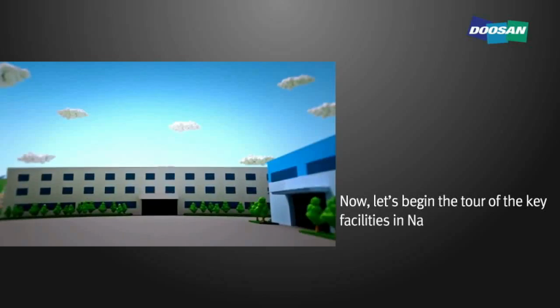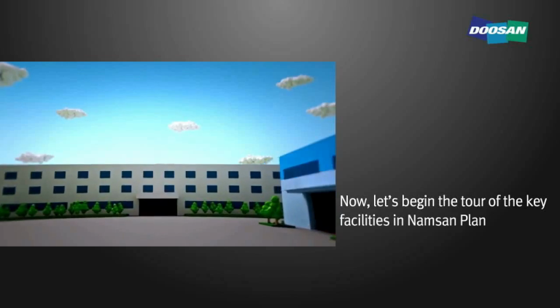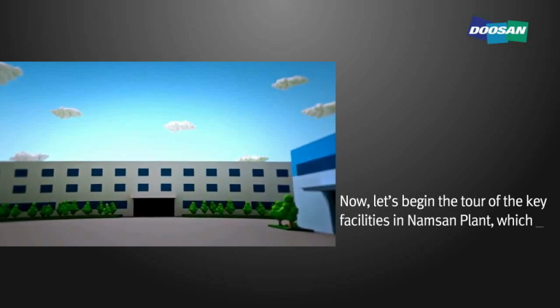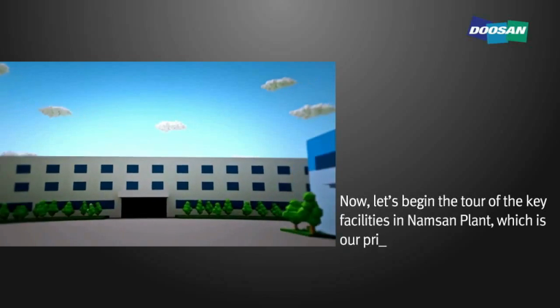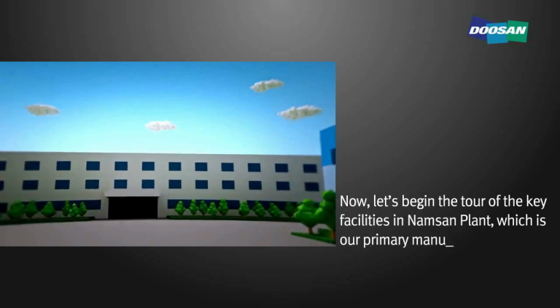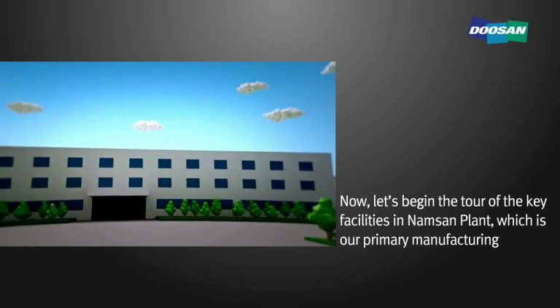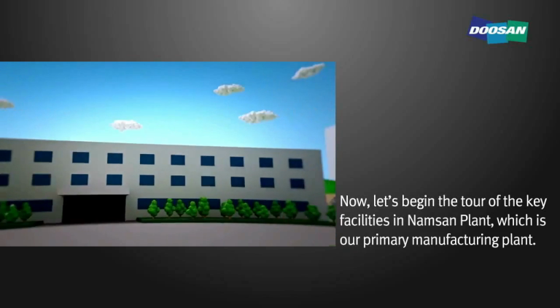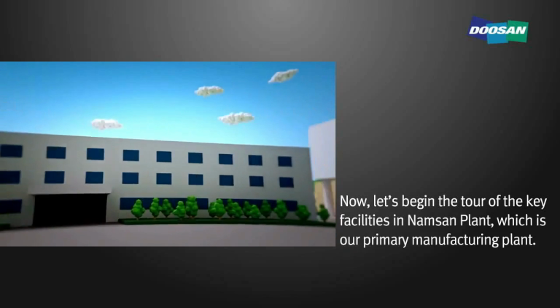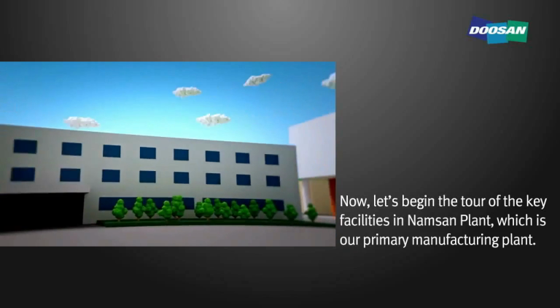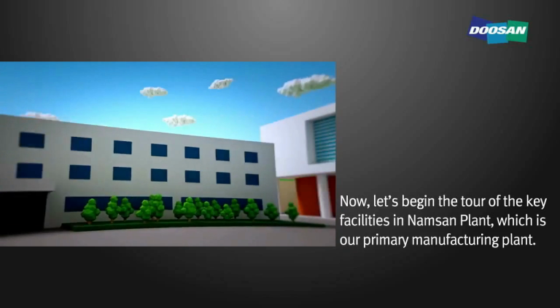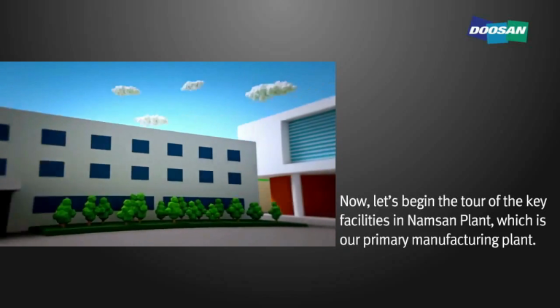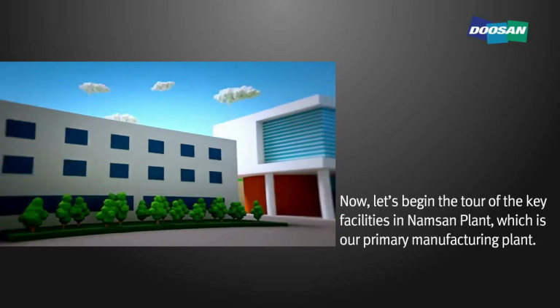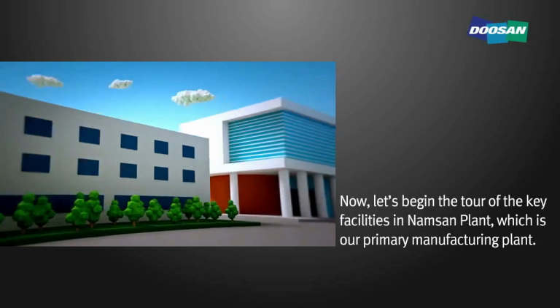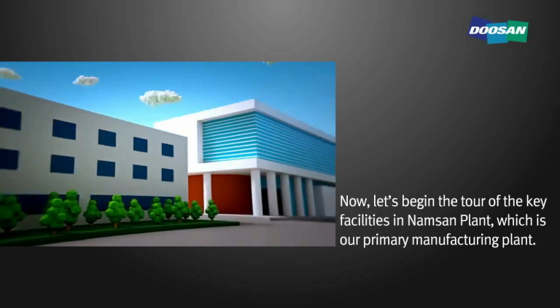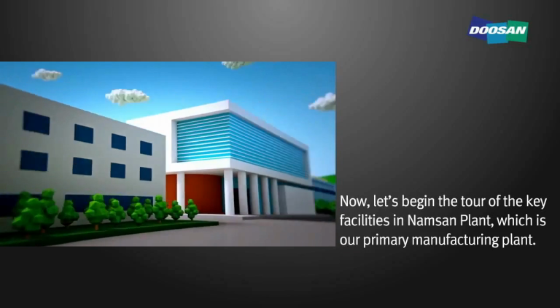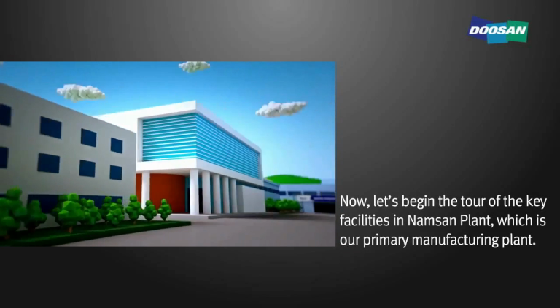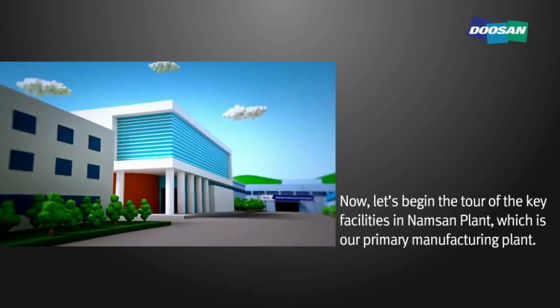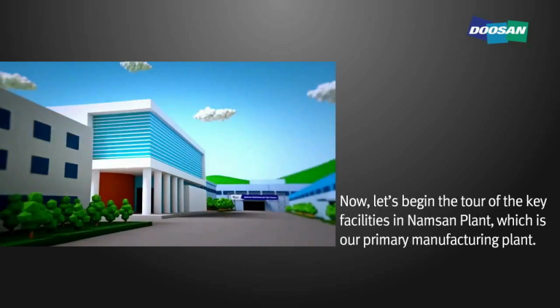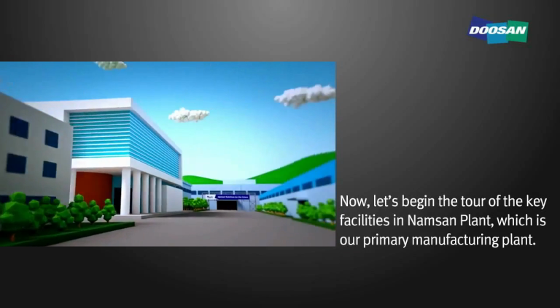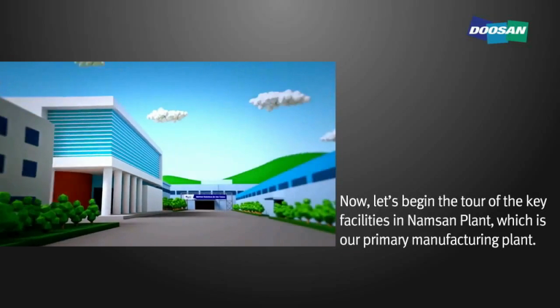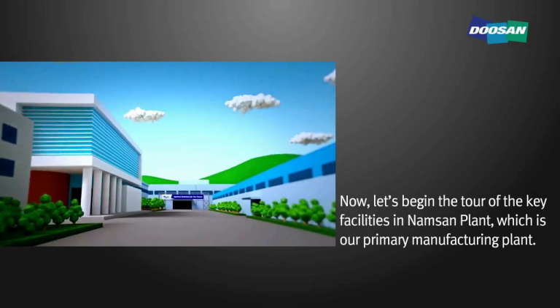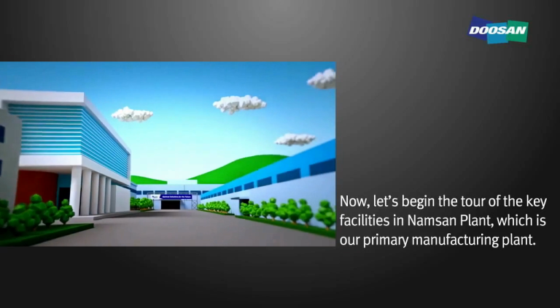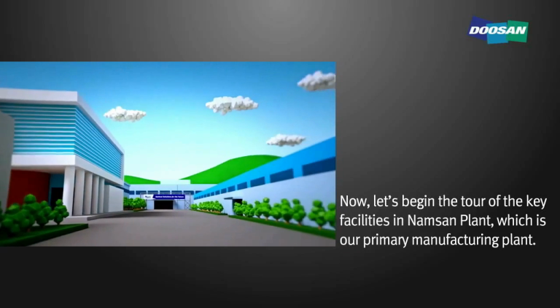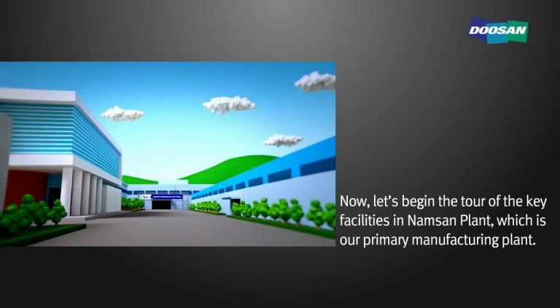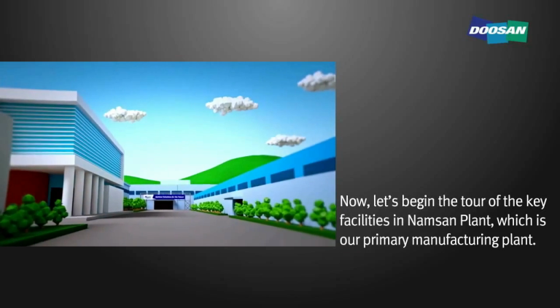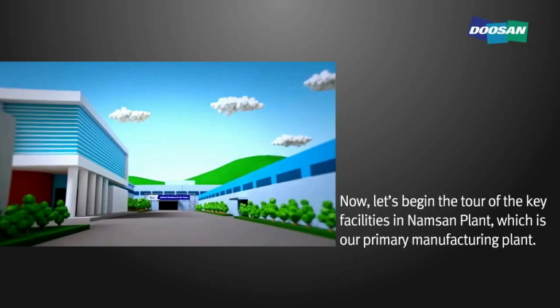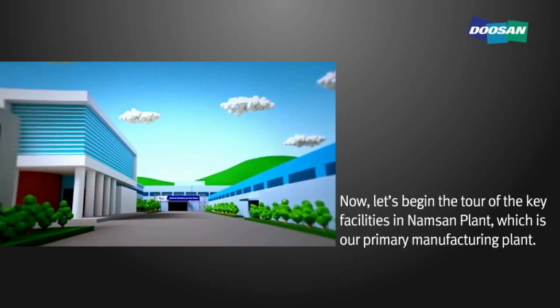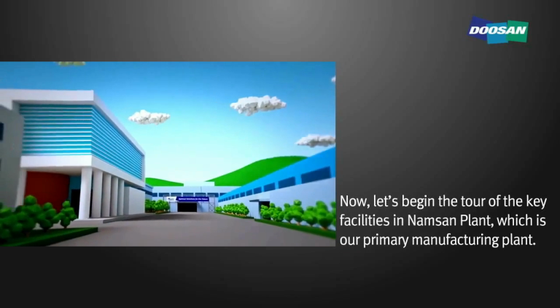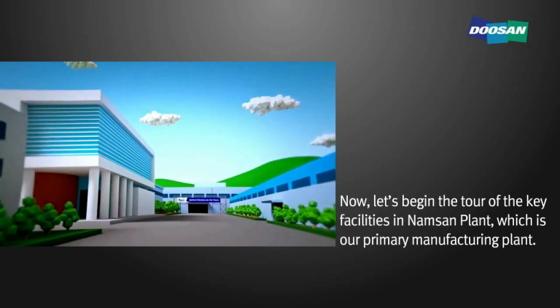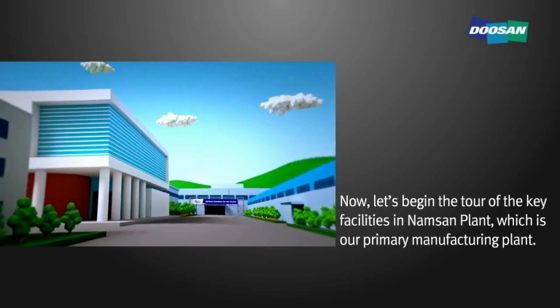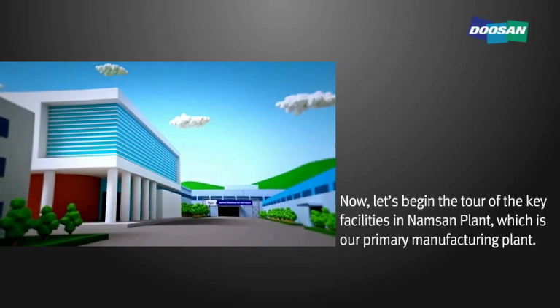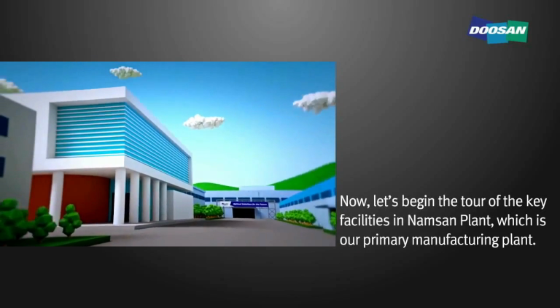In the tour of the key facilities in Namsan plant, which is our primary manufacturing plant.